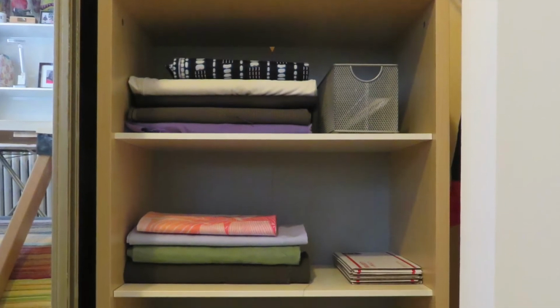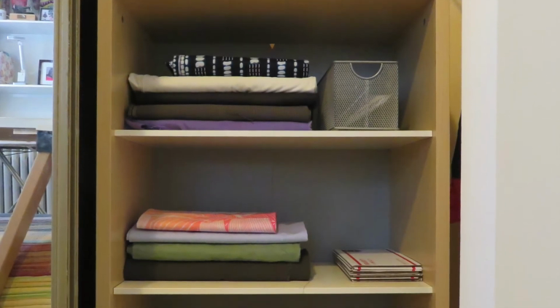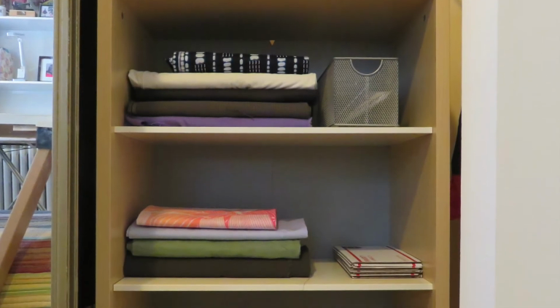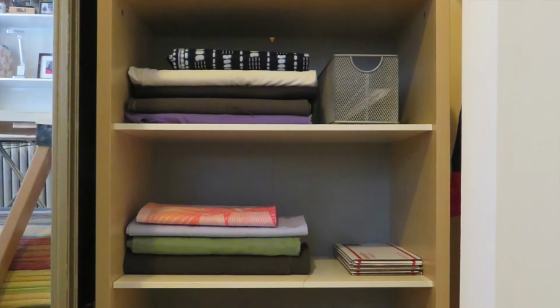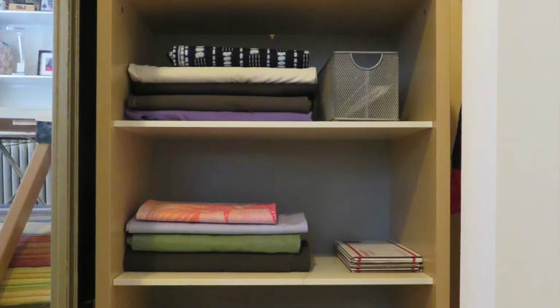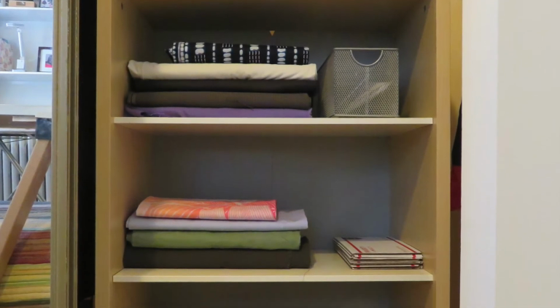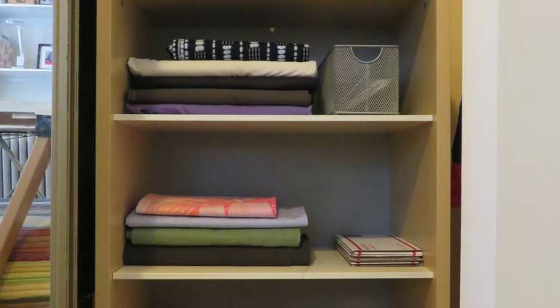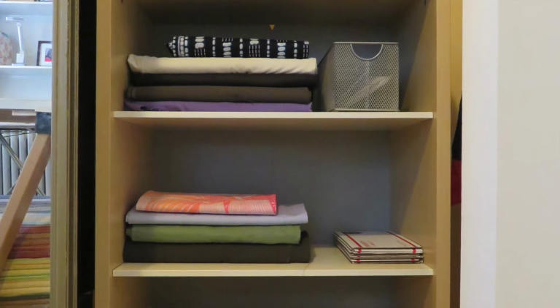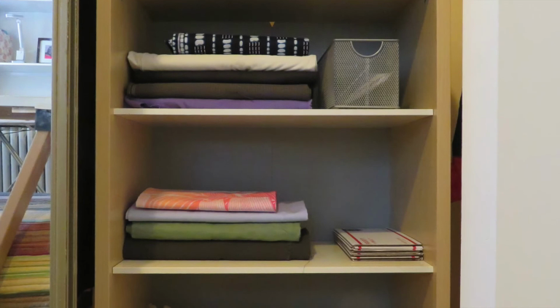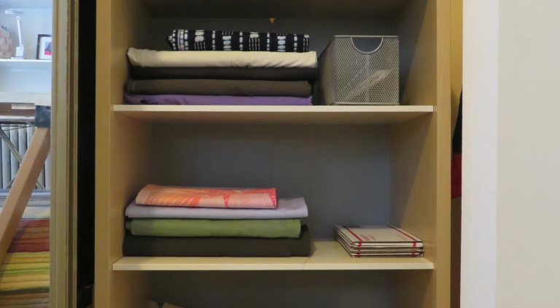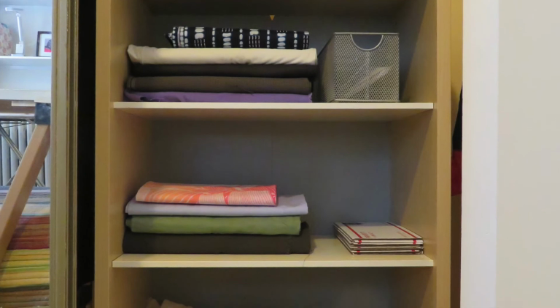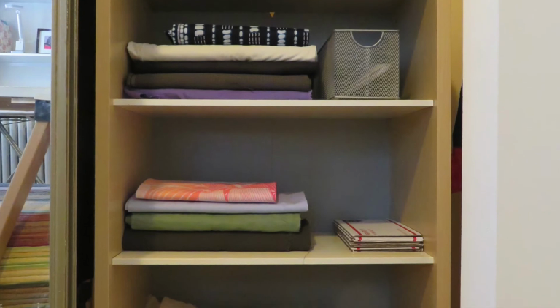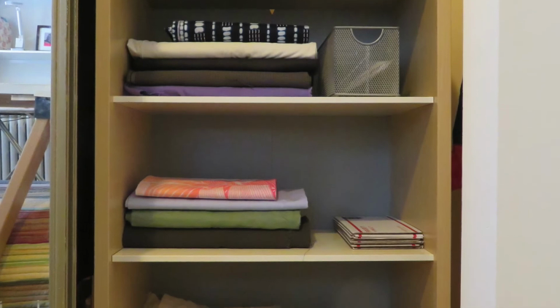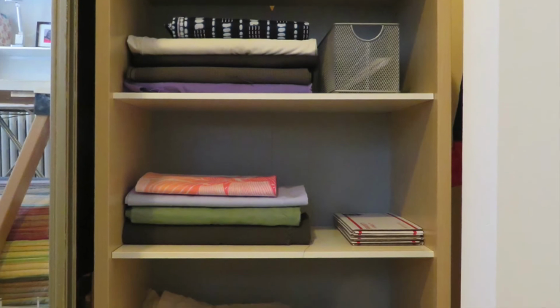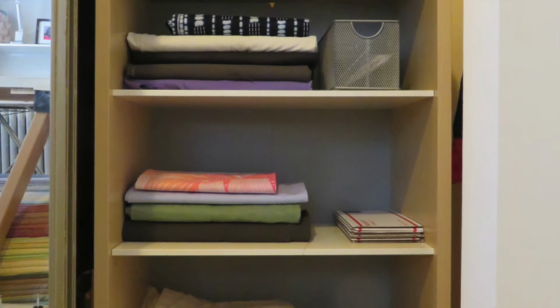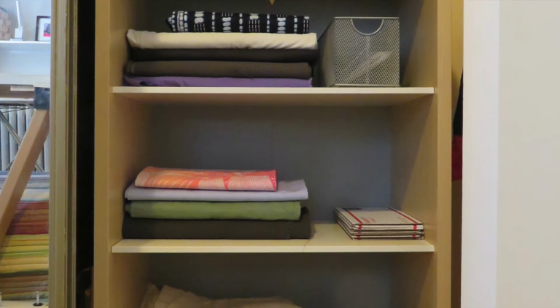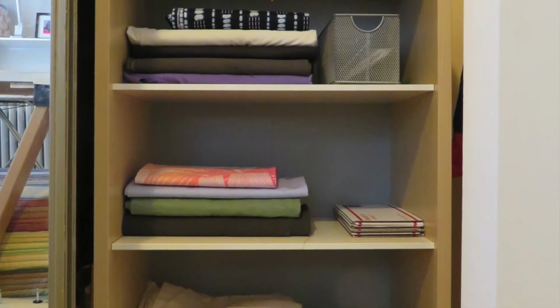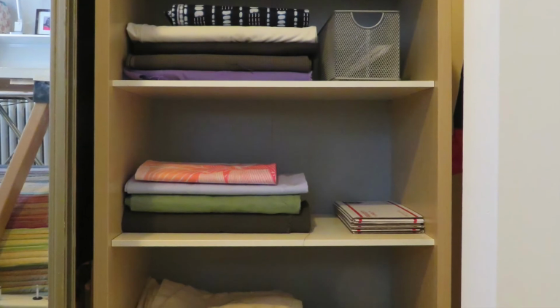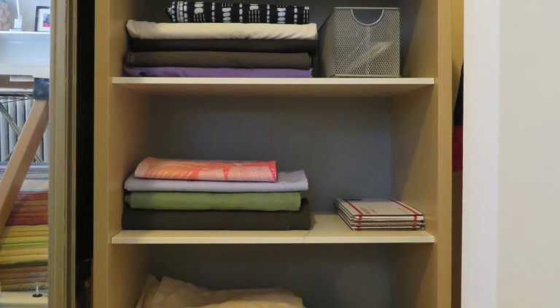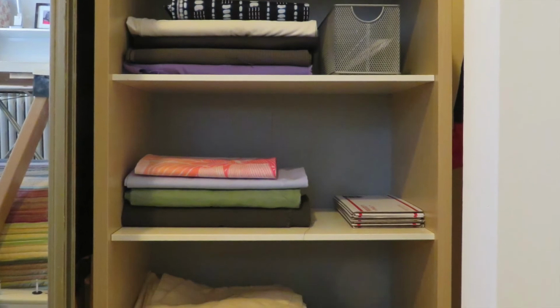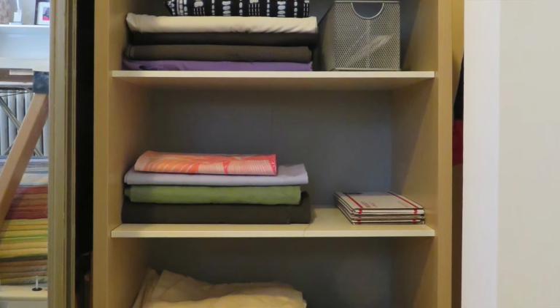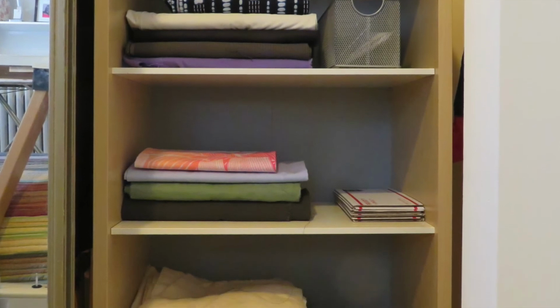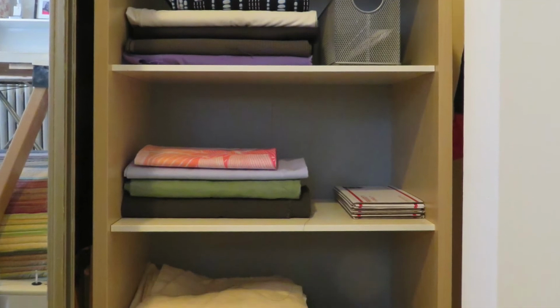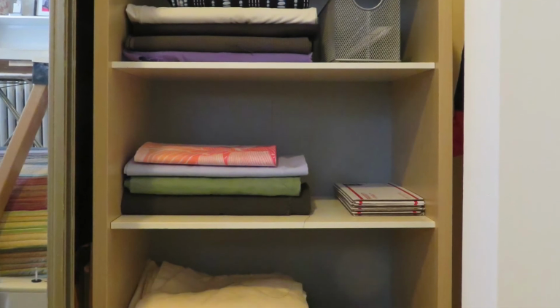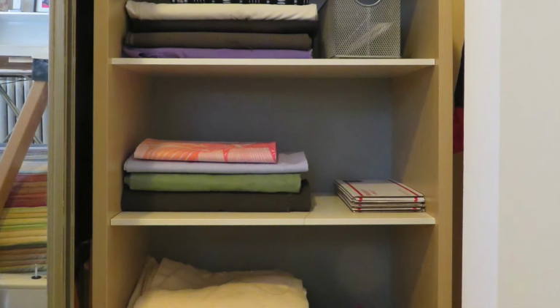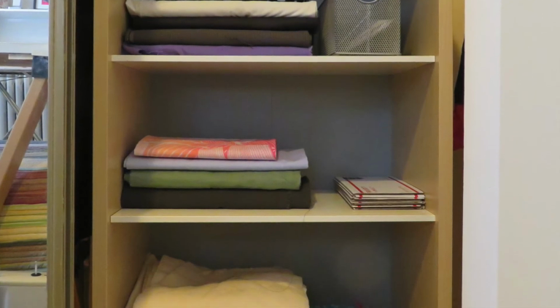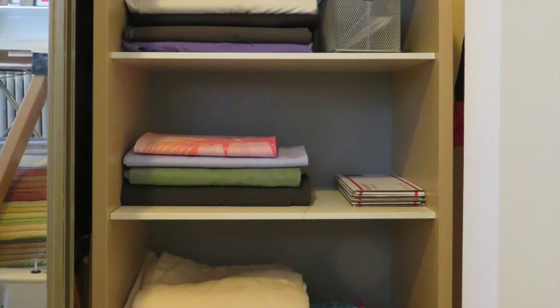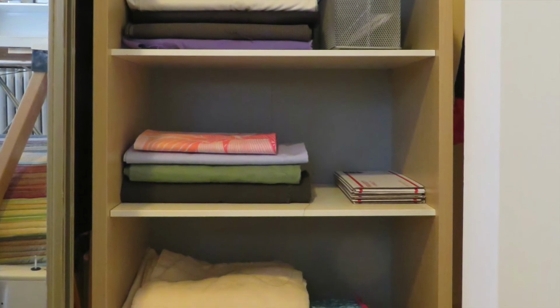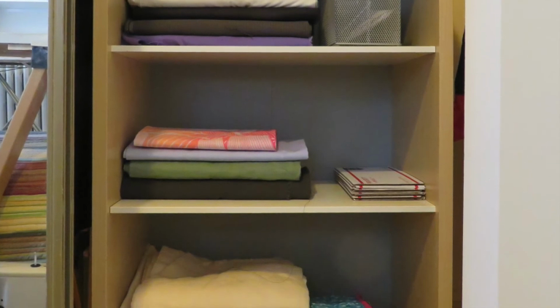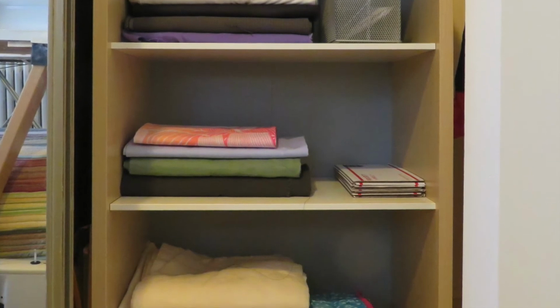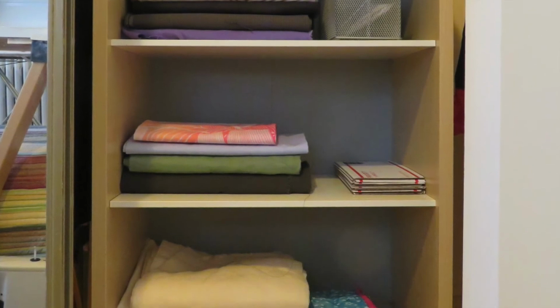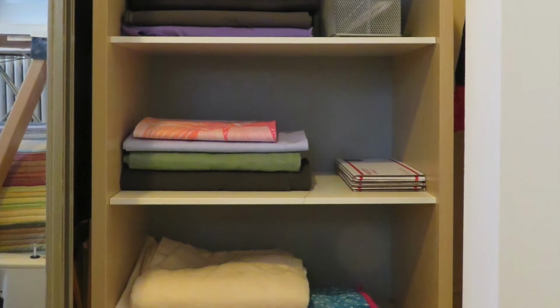Now that the fabric is neatly folded, I can work on filling the bookcase with more fabric.